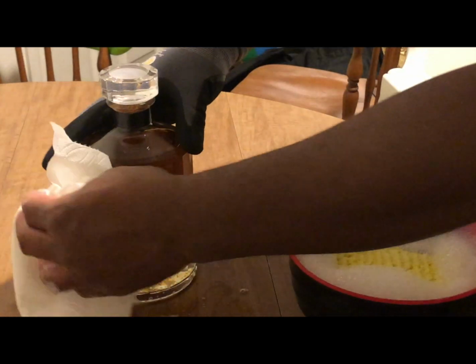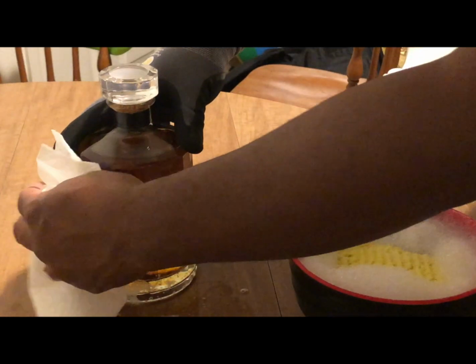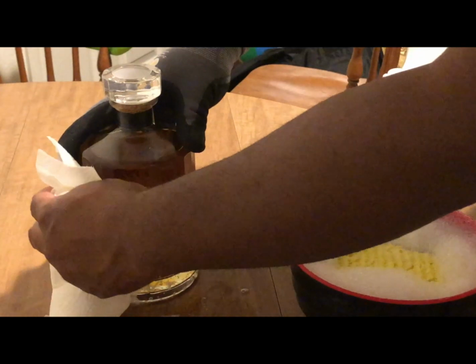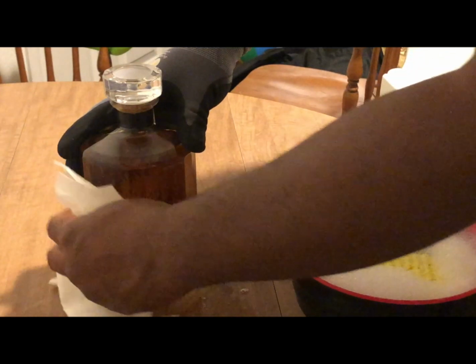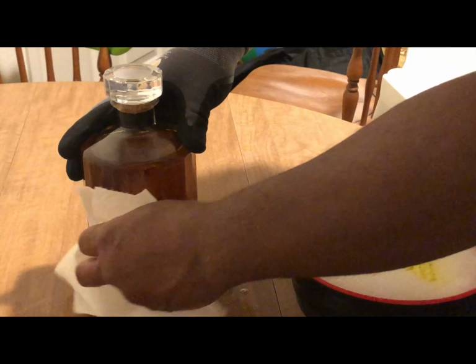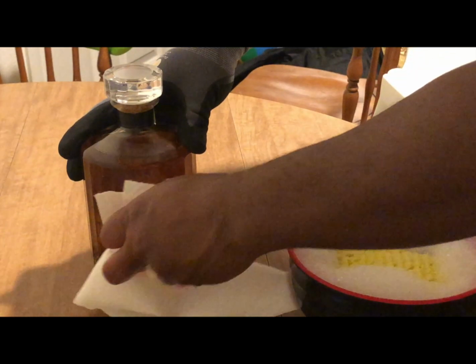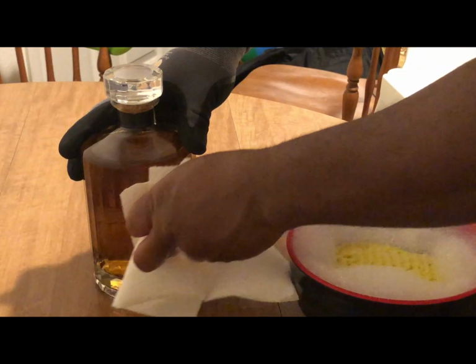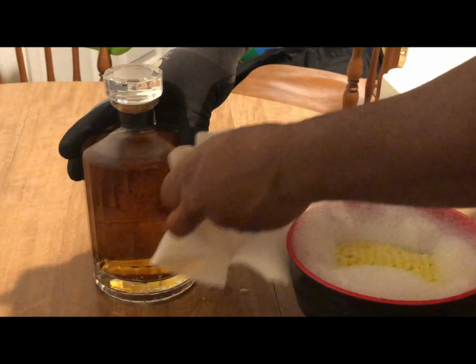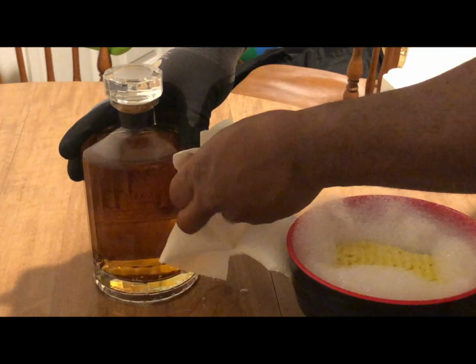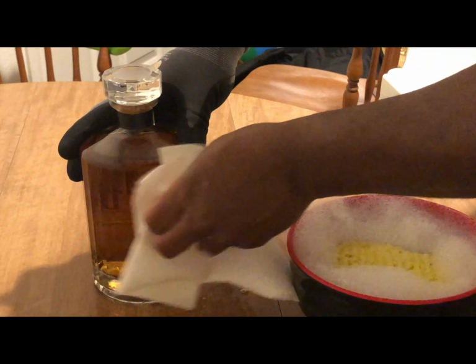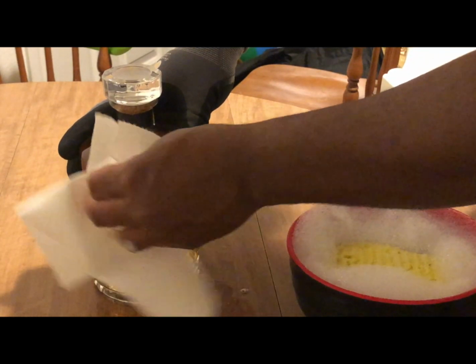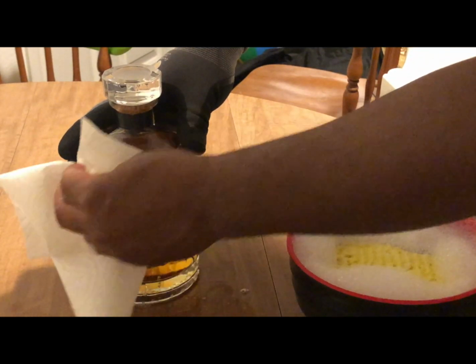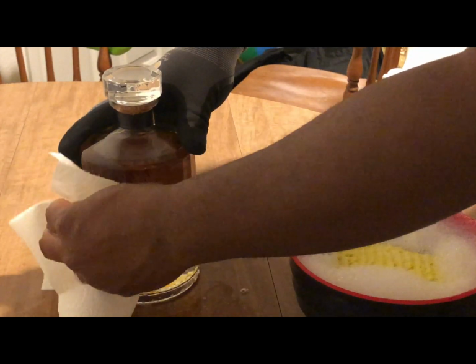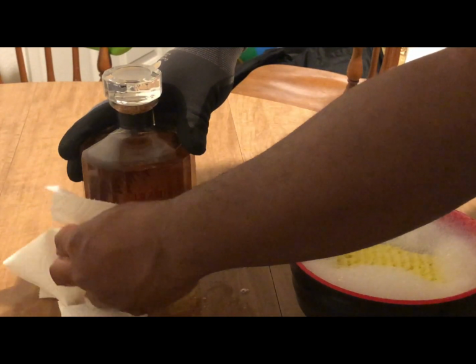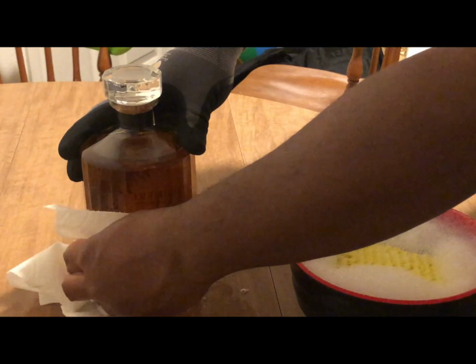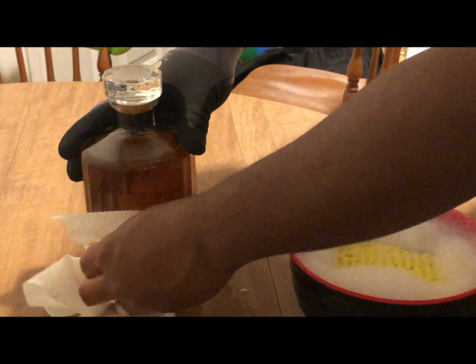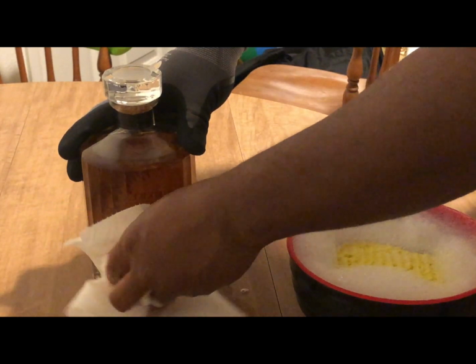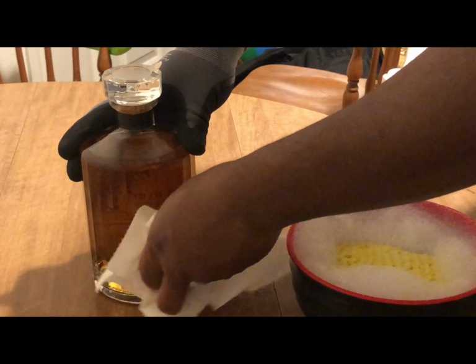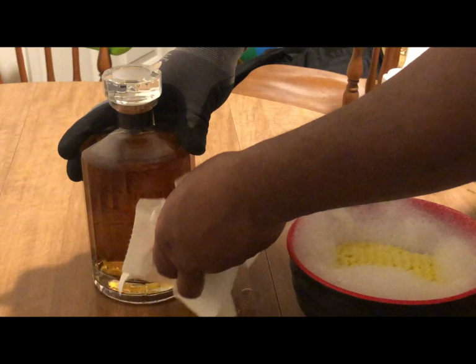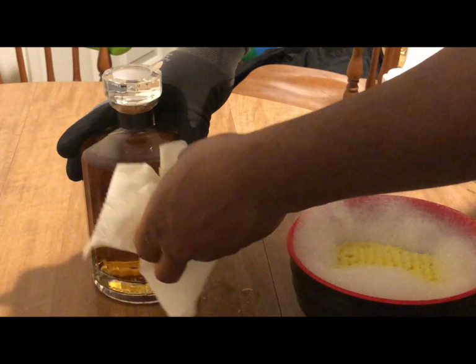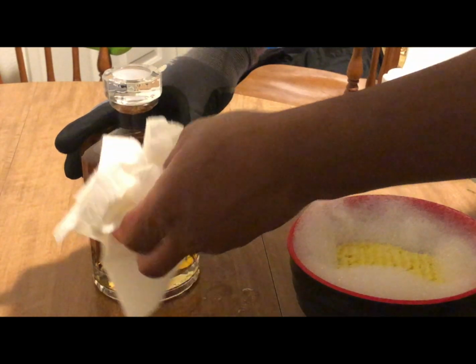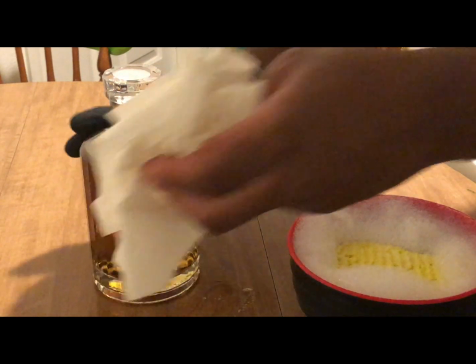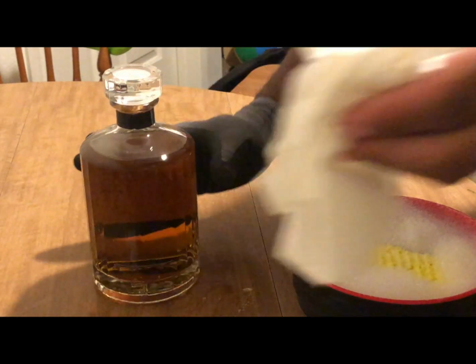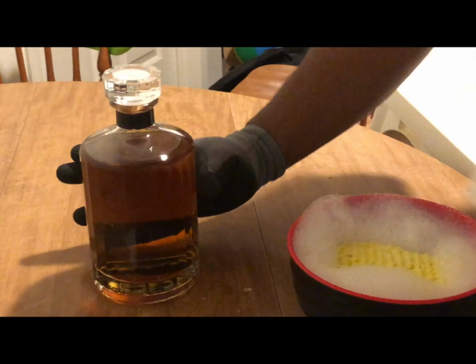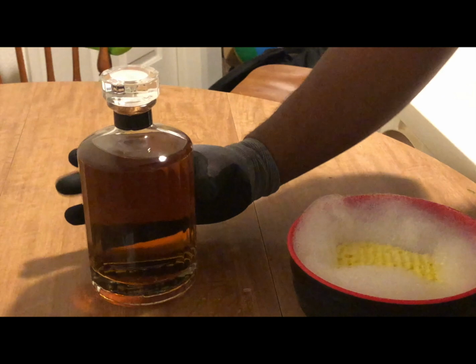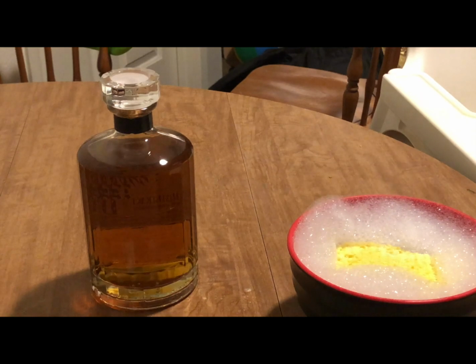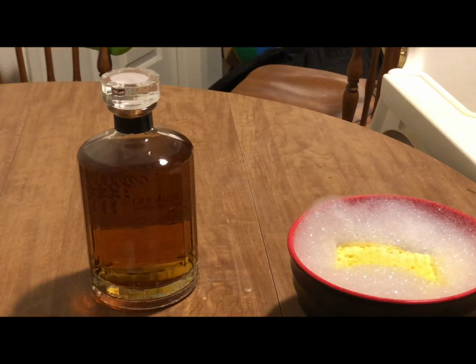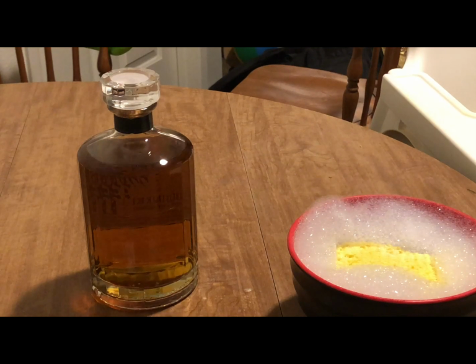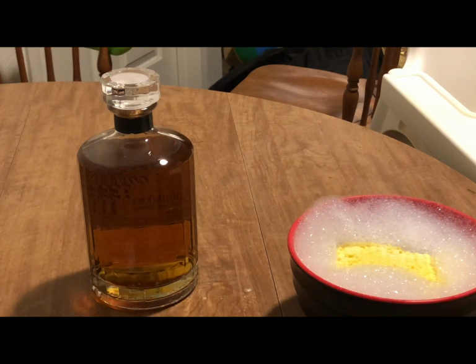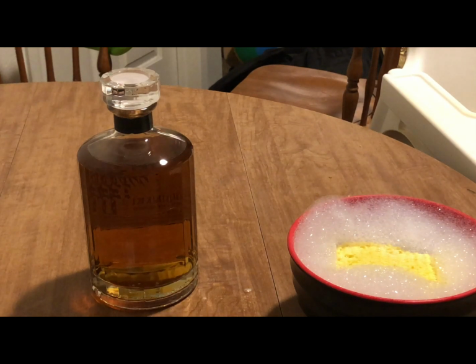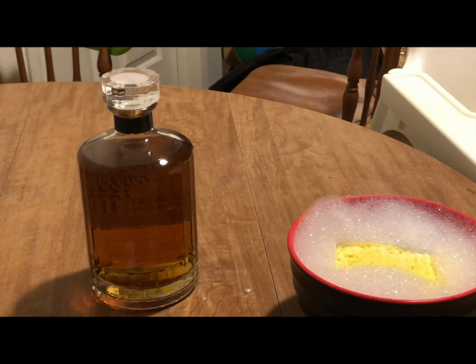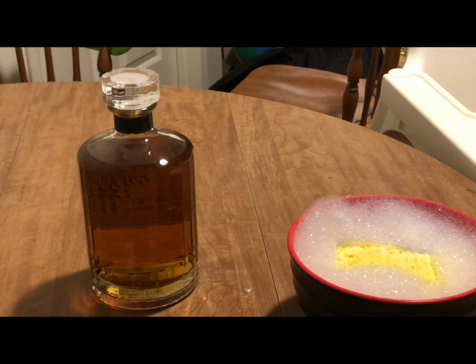Then dry it off and boom — you should have yourself a nice clean, label-free bottle.